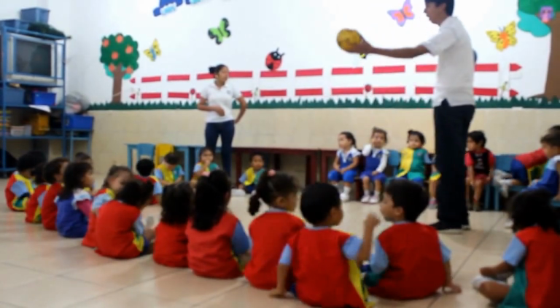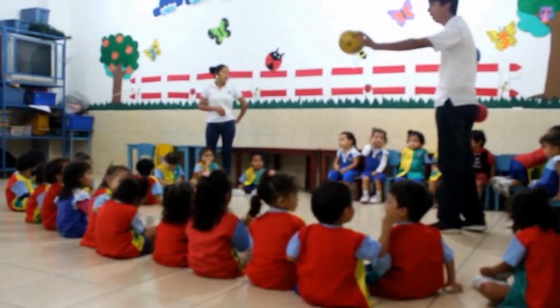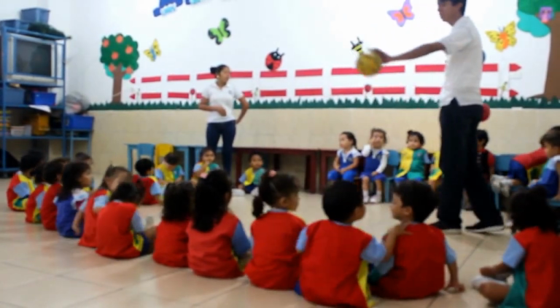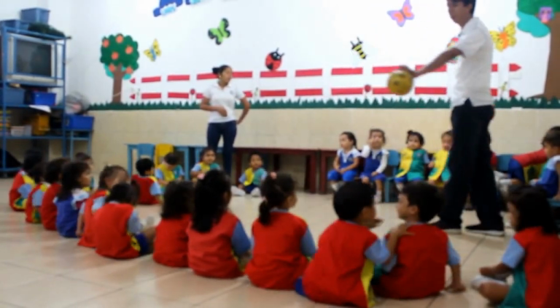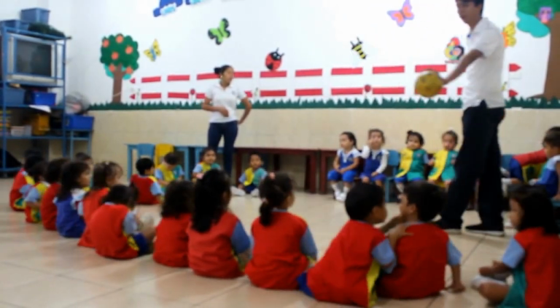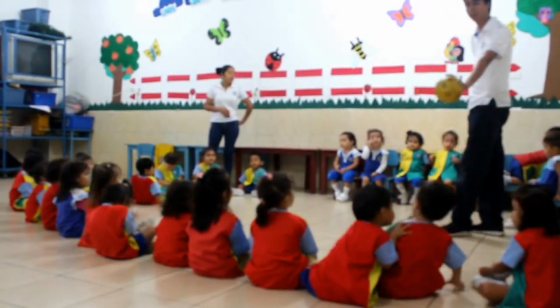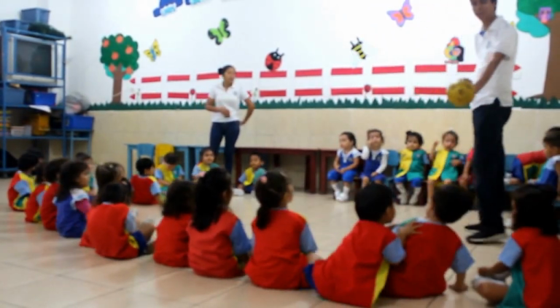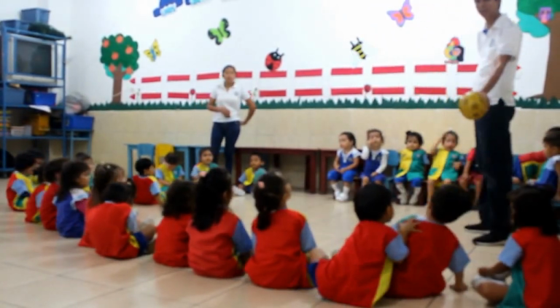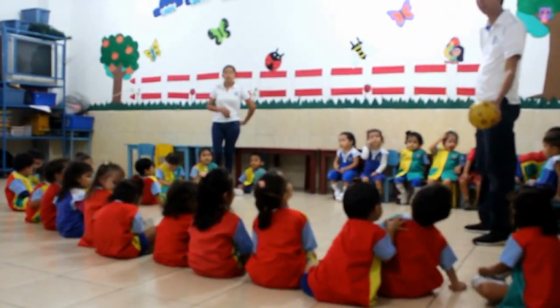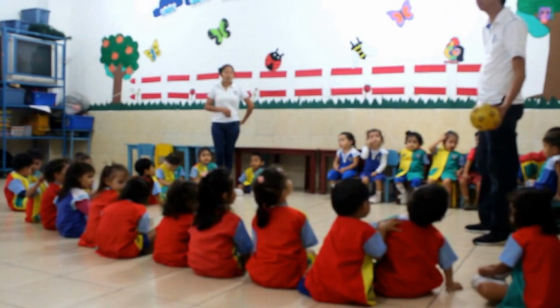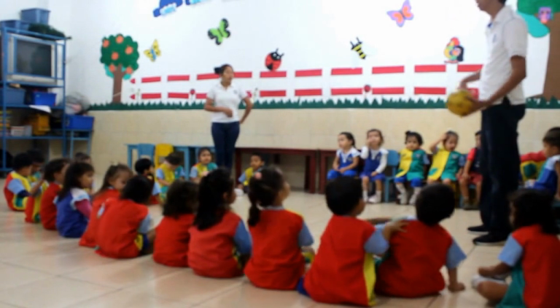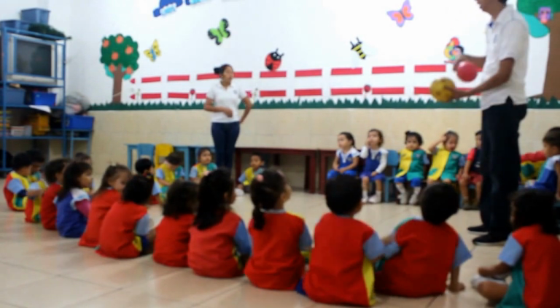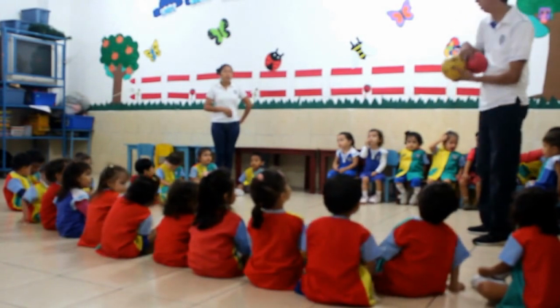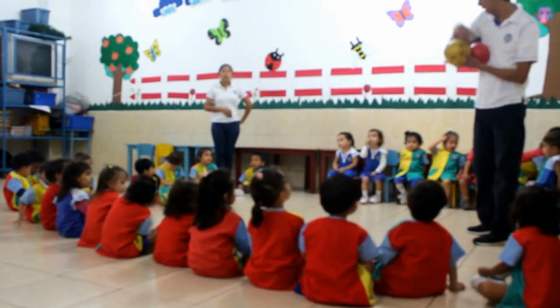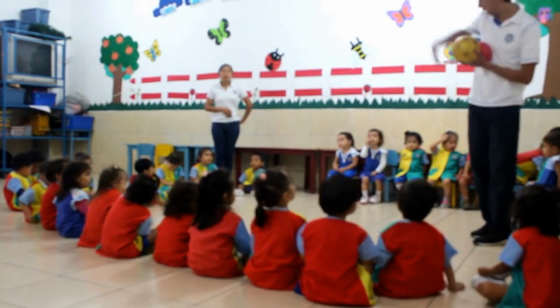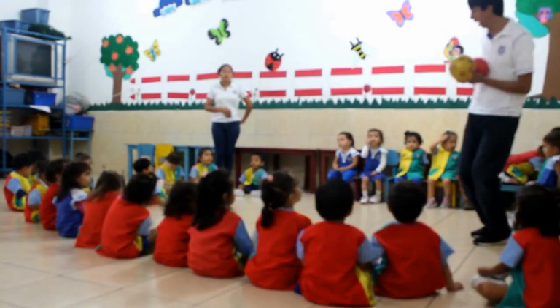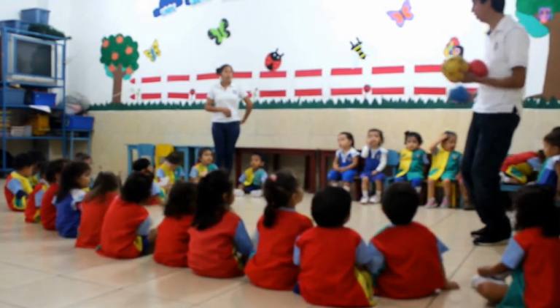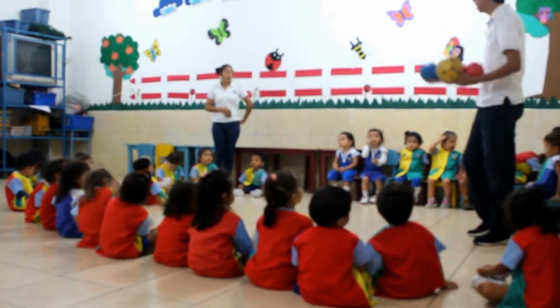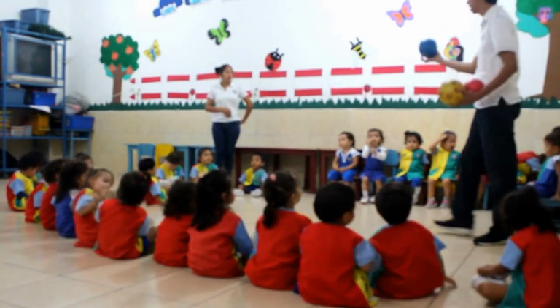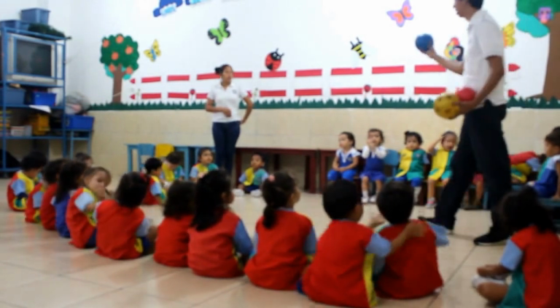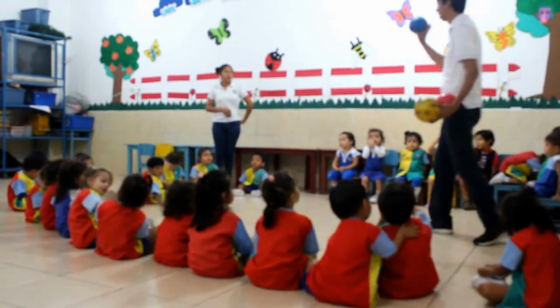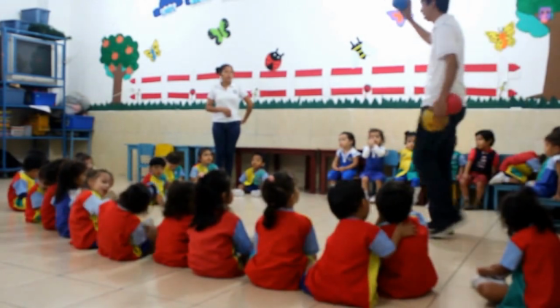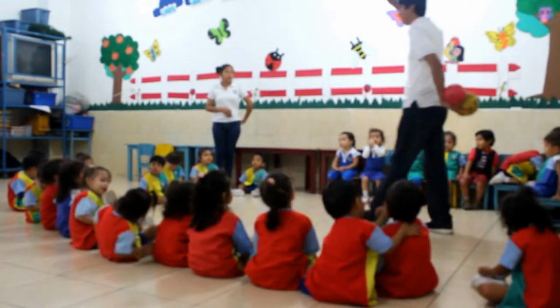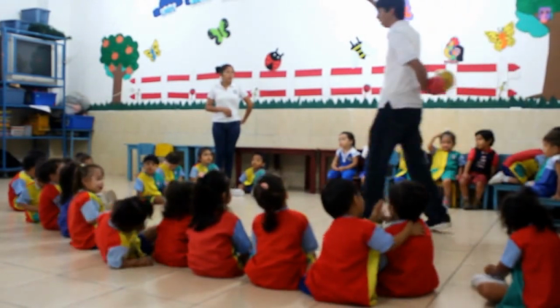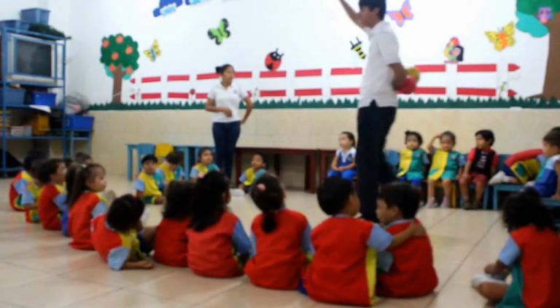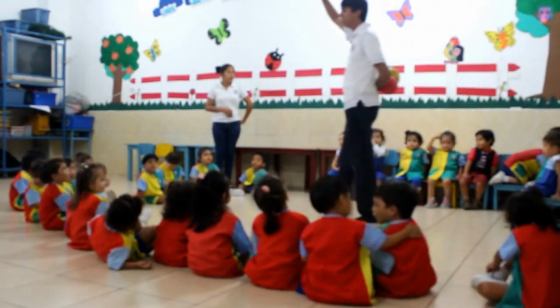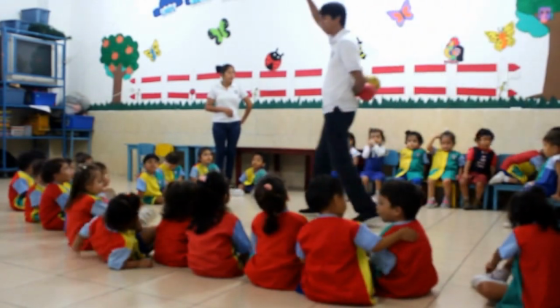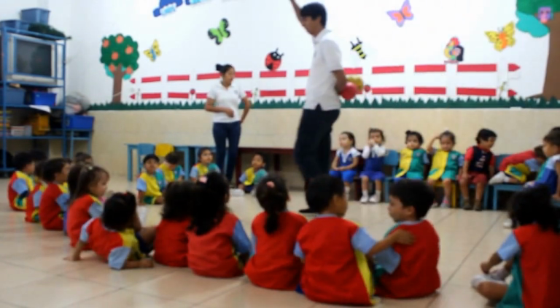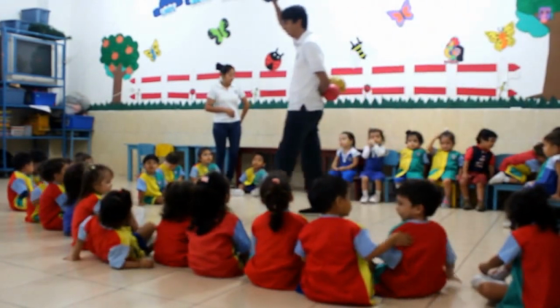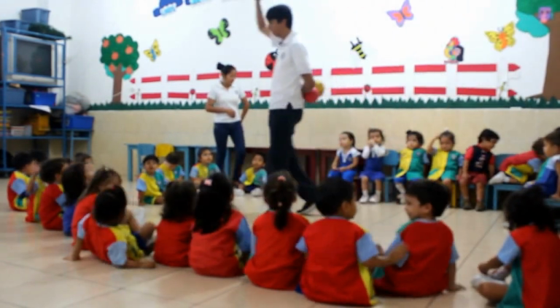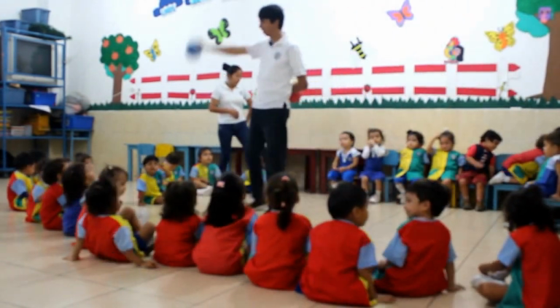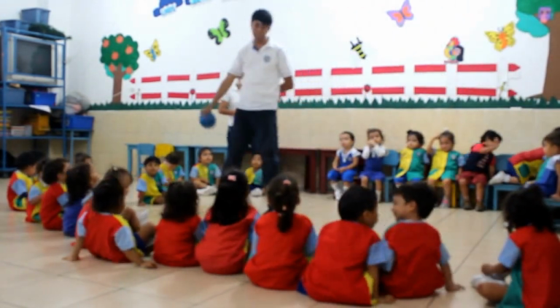What color is the other one? Yellow. Yeah. And this? Blue. Blue, okay.